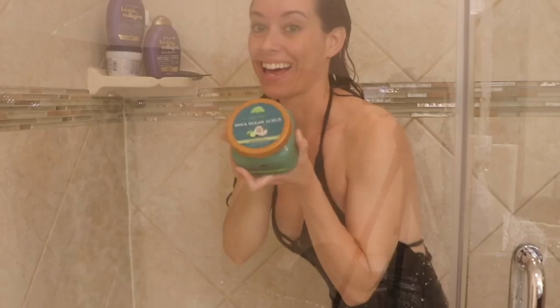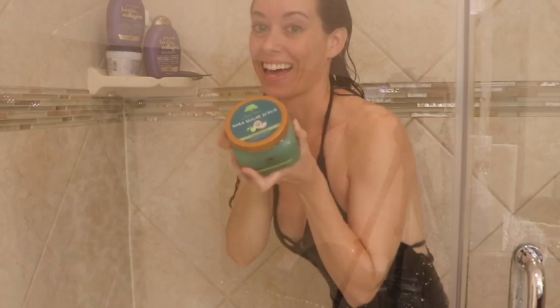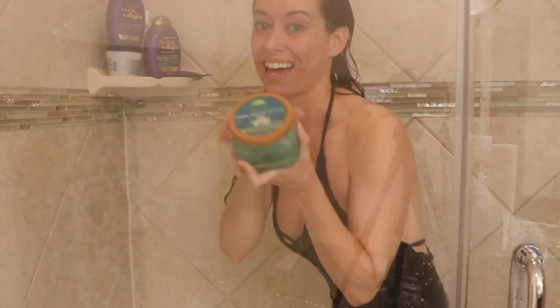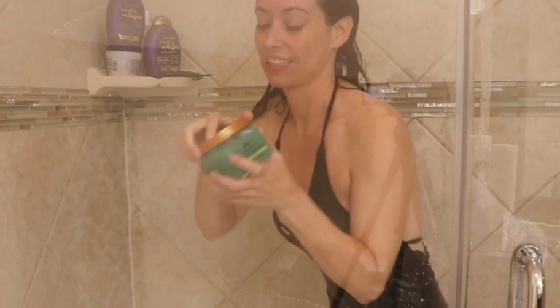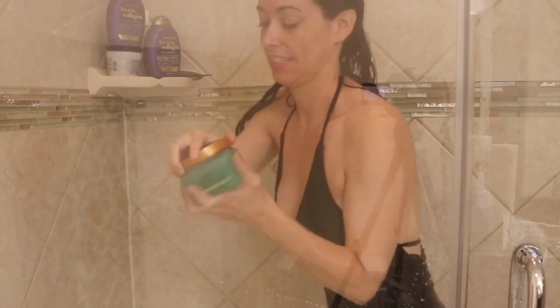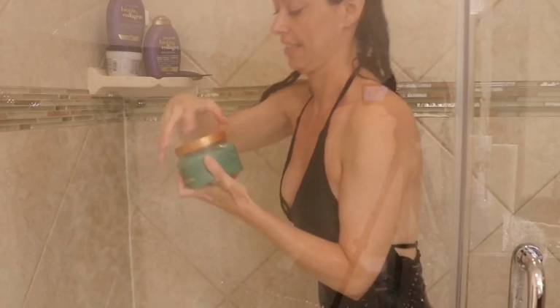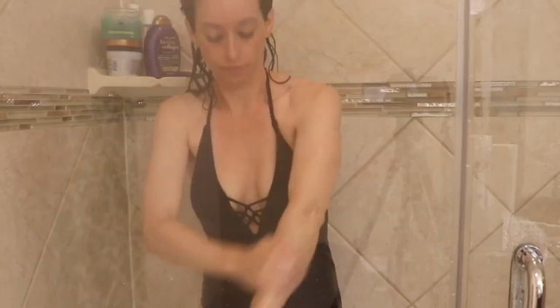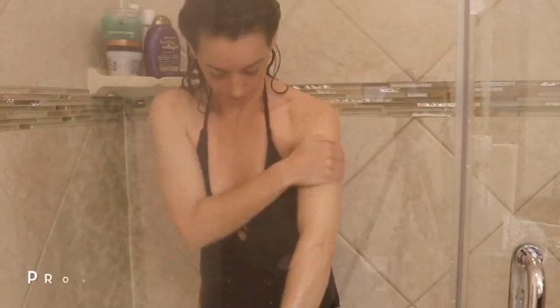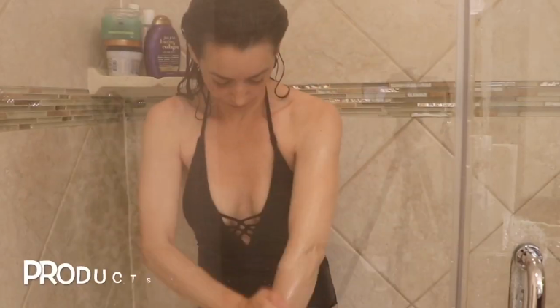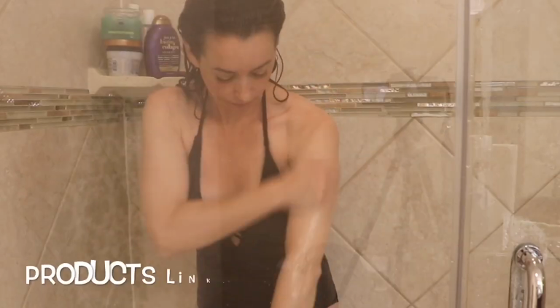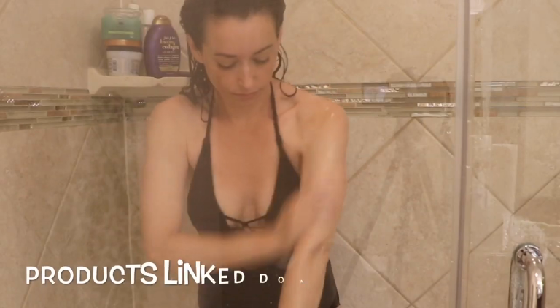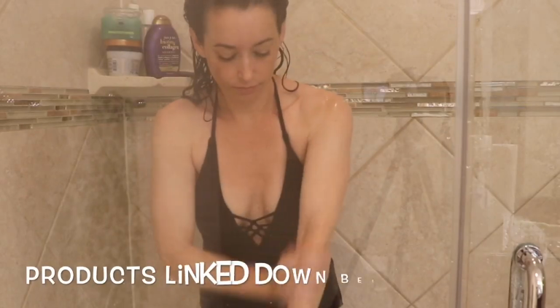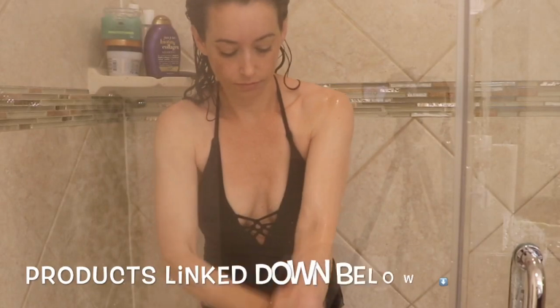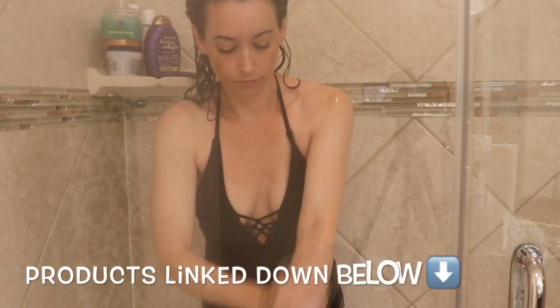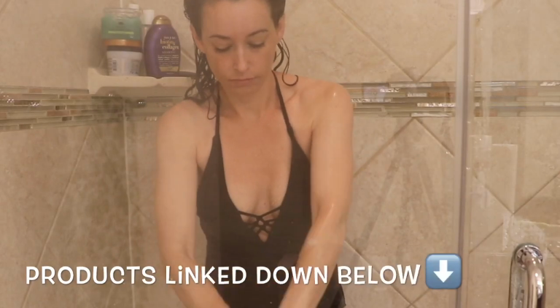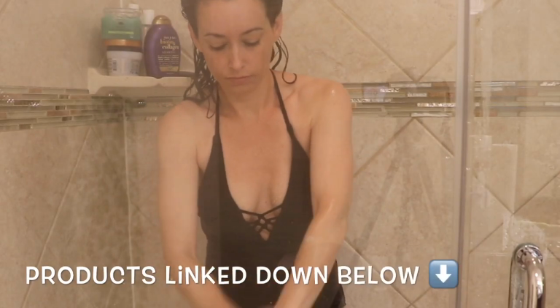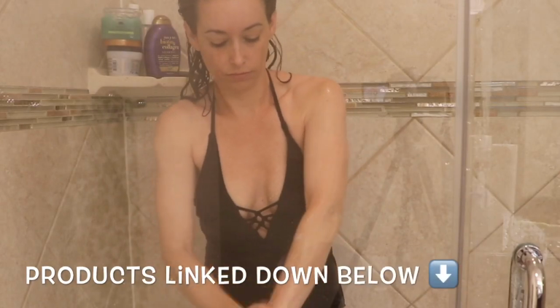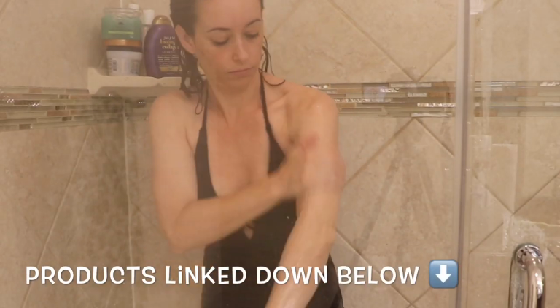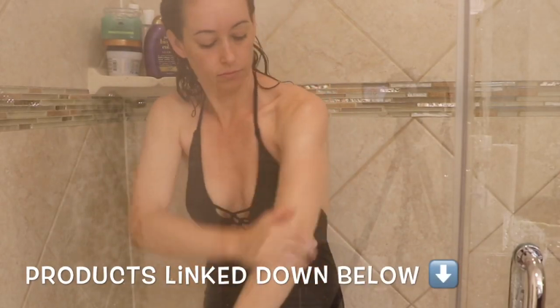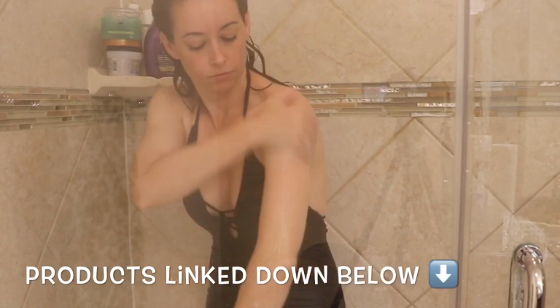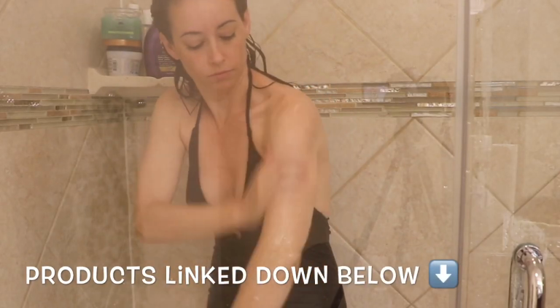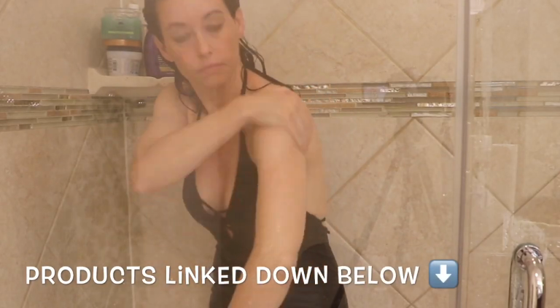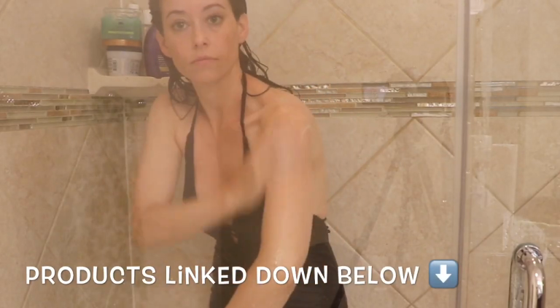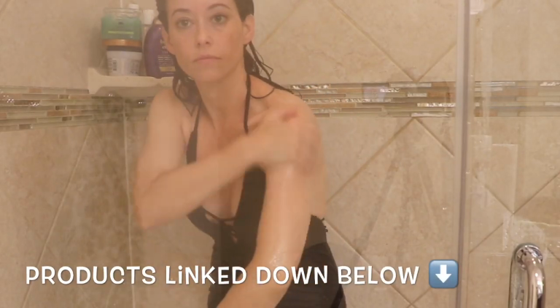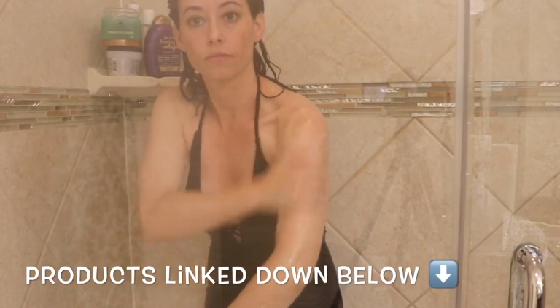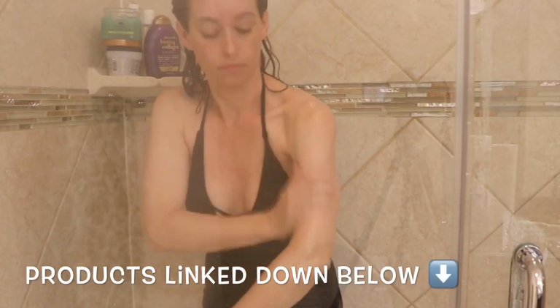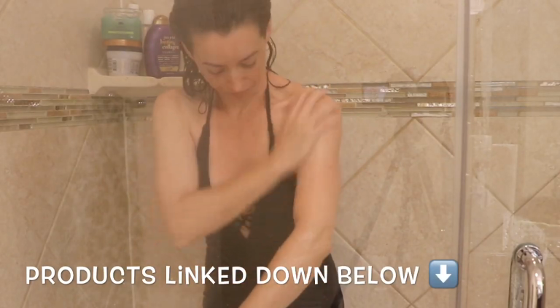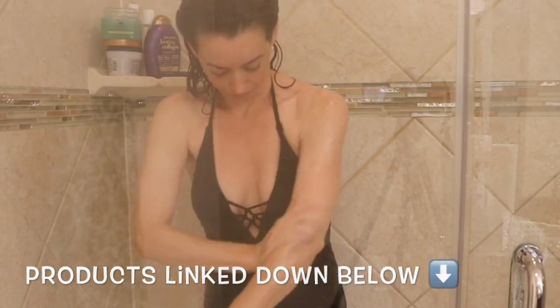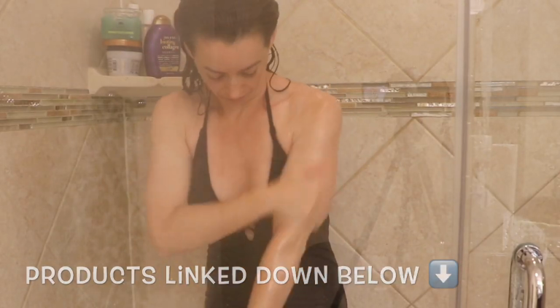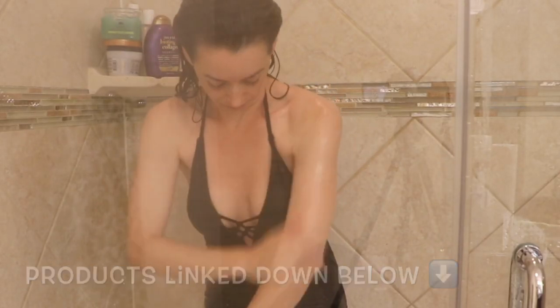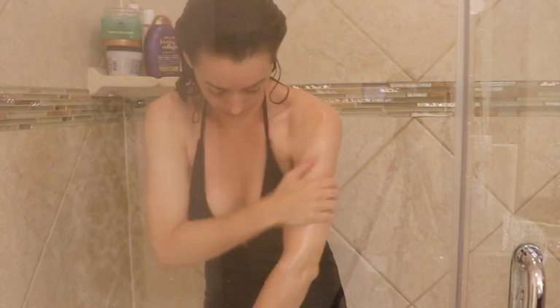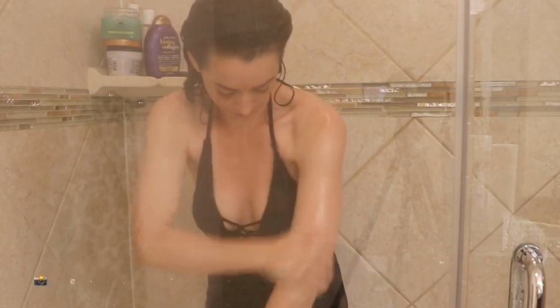Hey guys, I wanted to share with you my at-home tanning routine using Saint Tropez and Loving Tan.